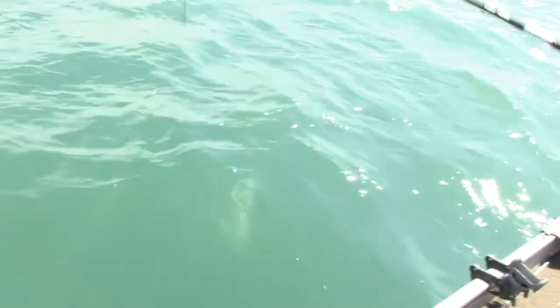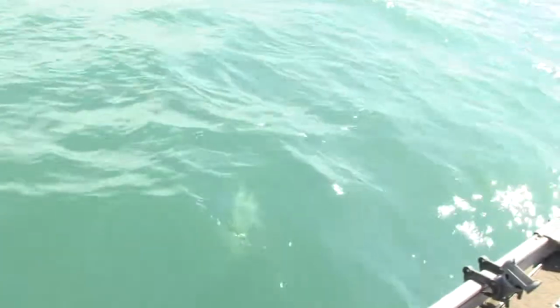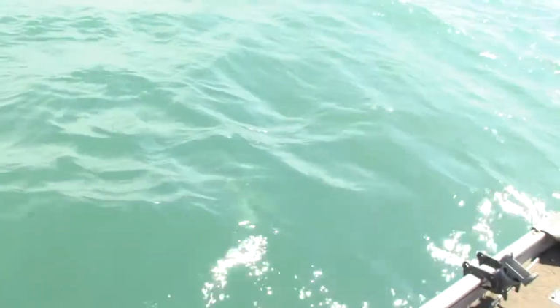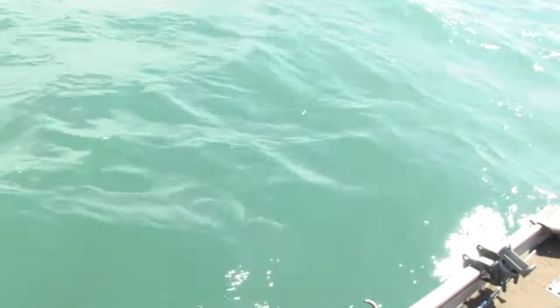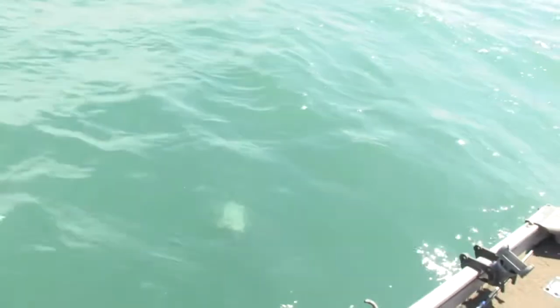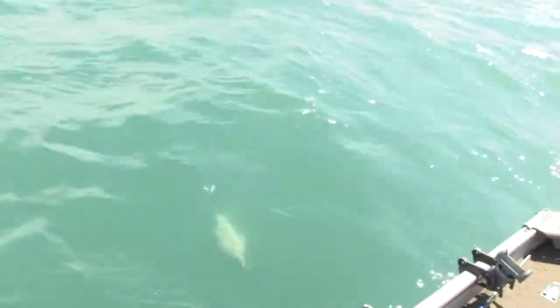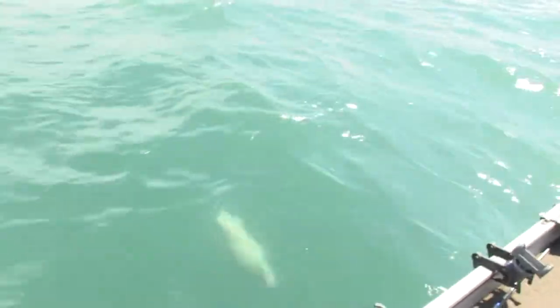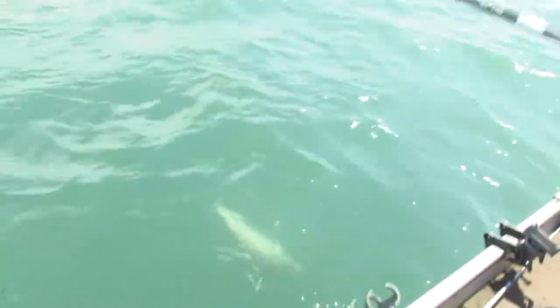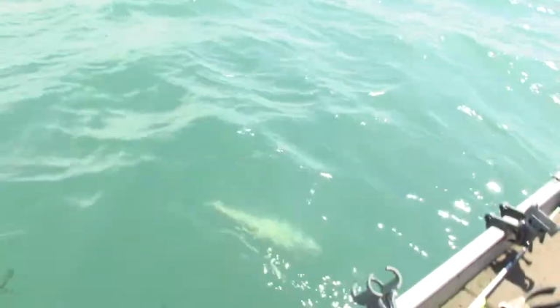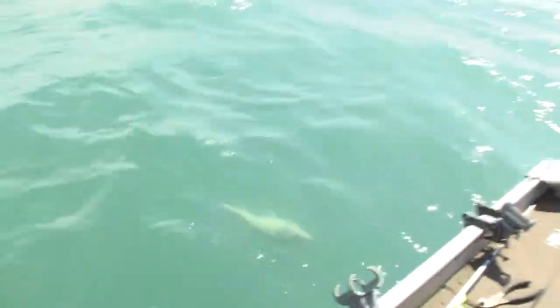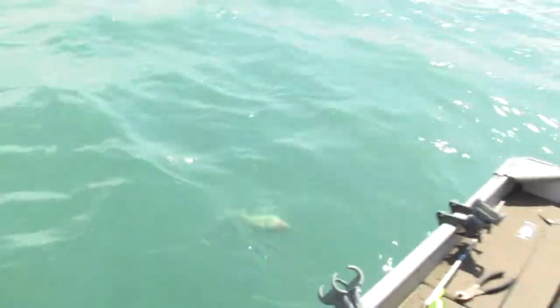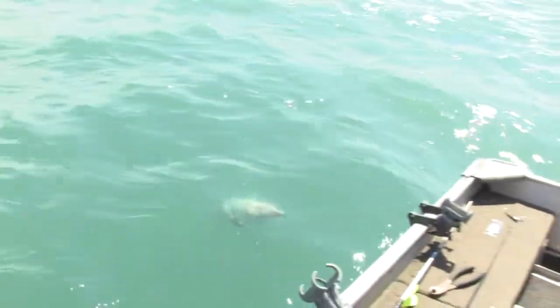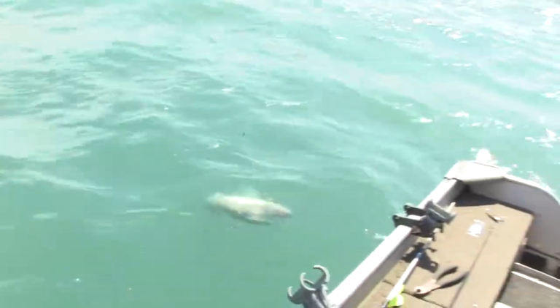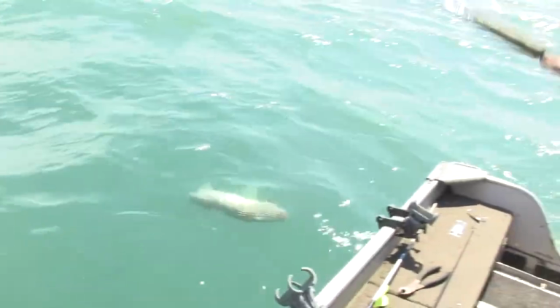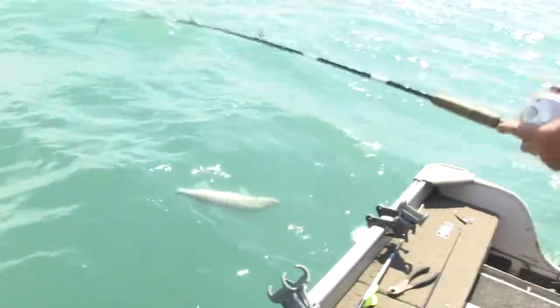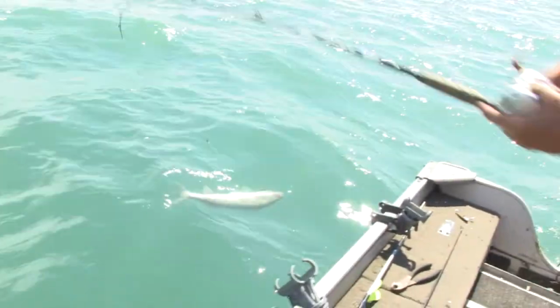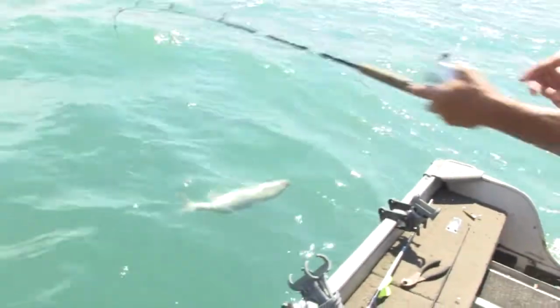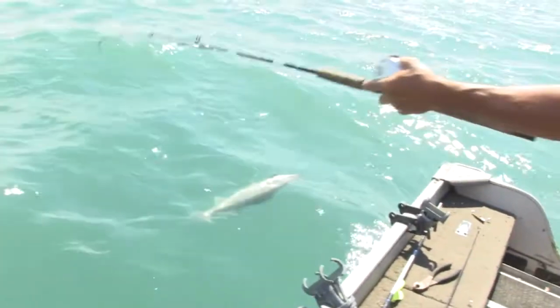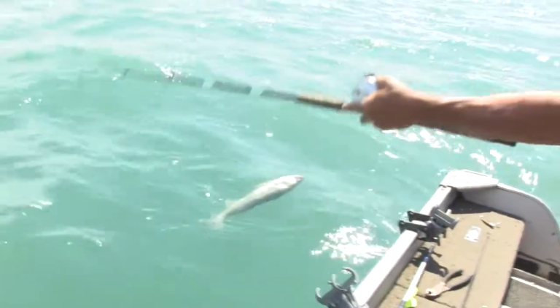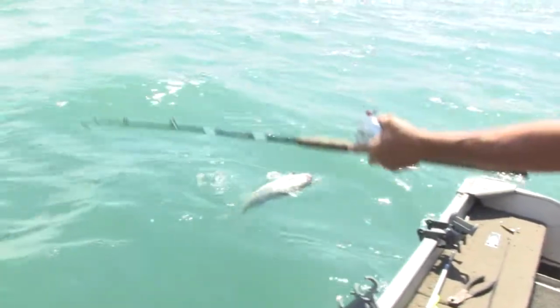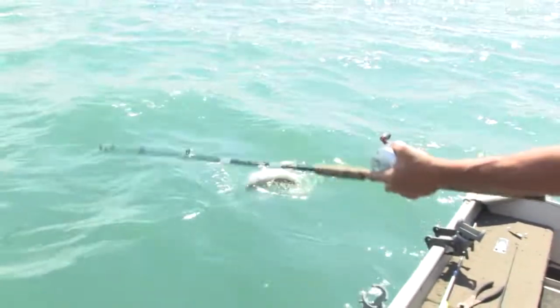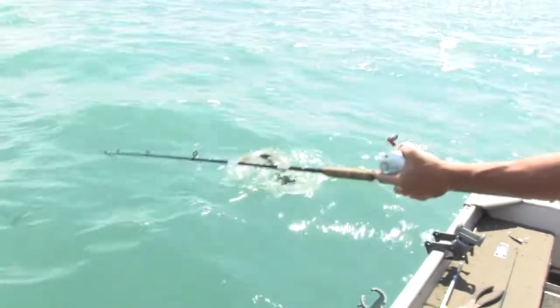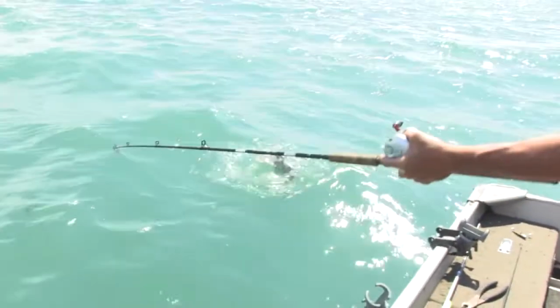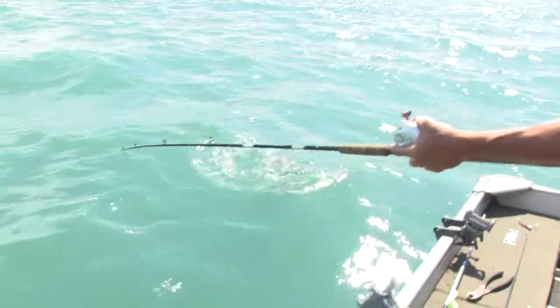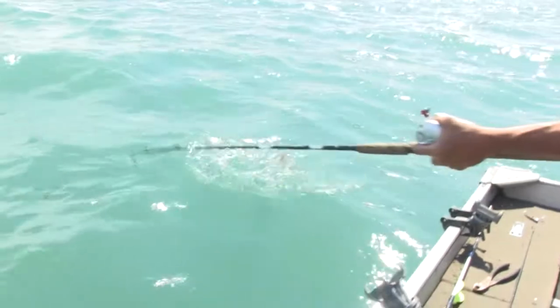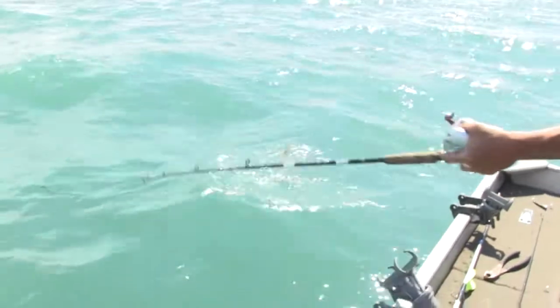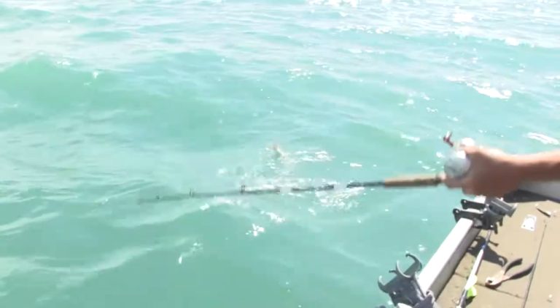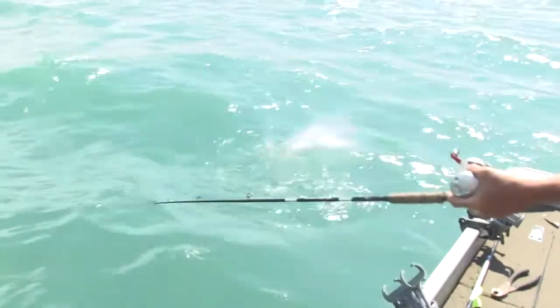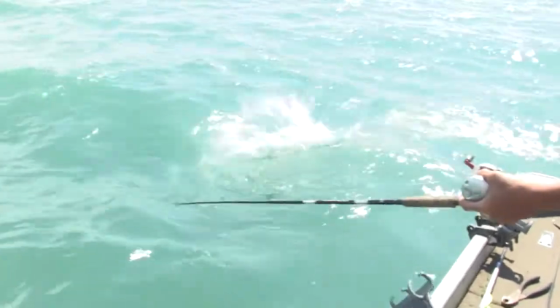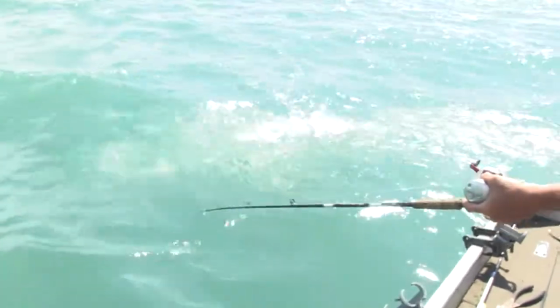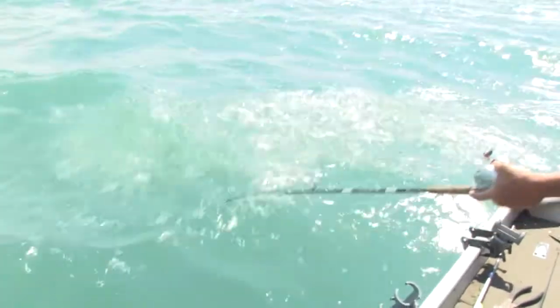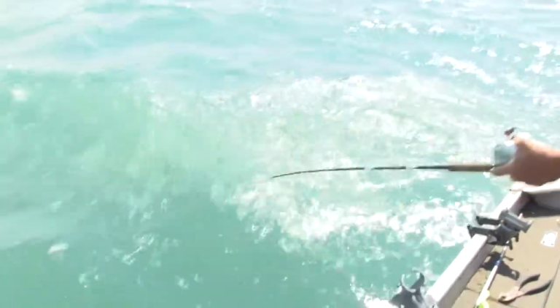Drum? No, drum. No — big walleye, look at that! Nice big walleye.